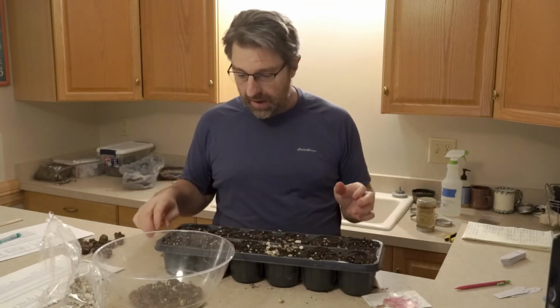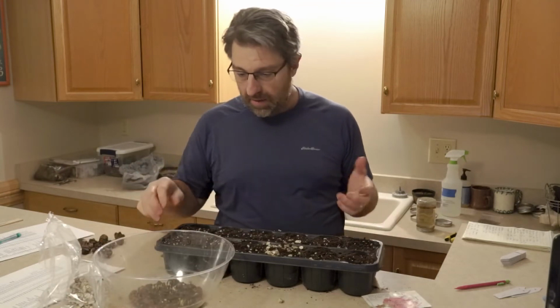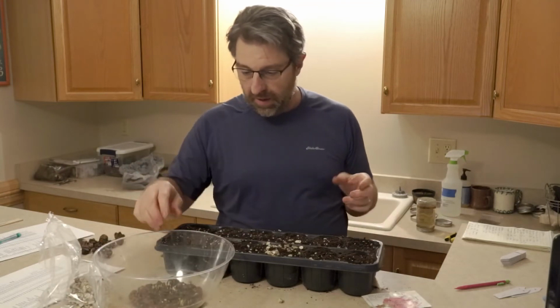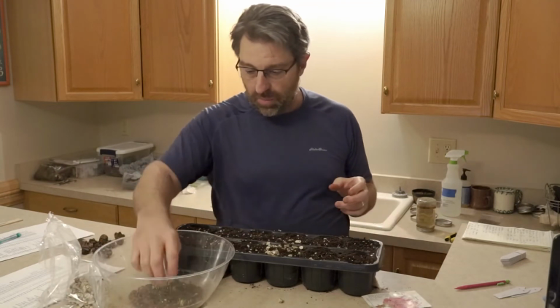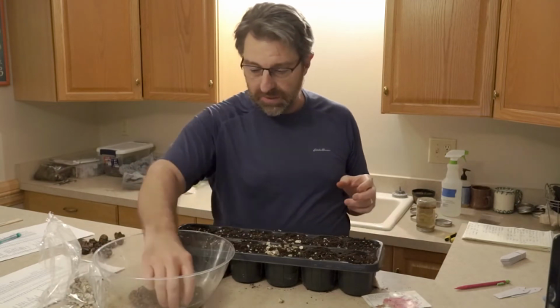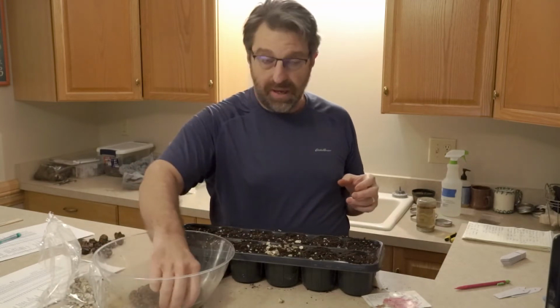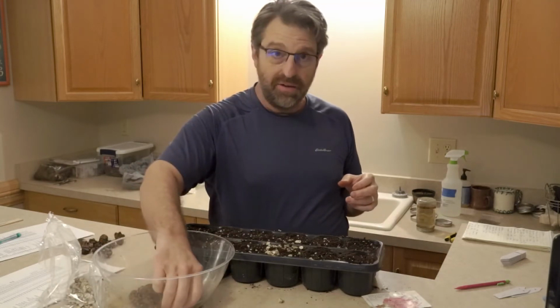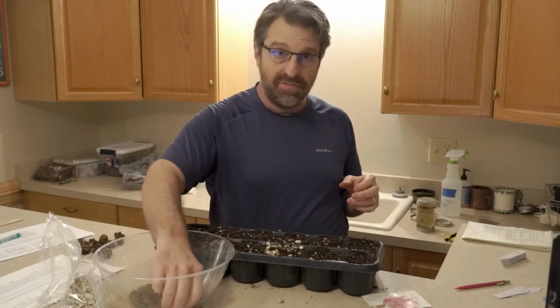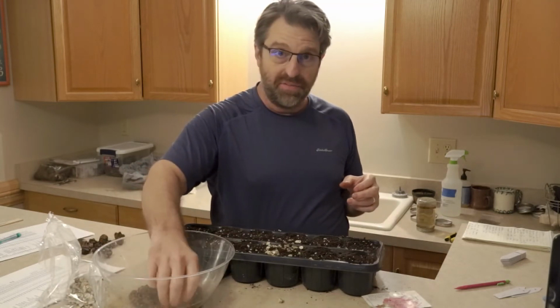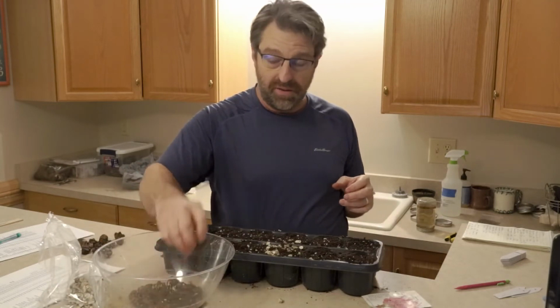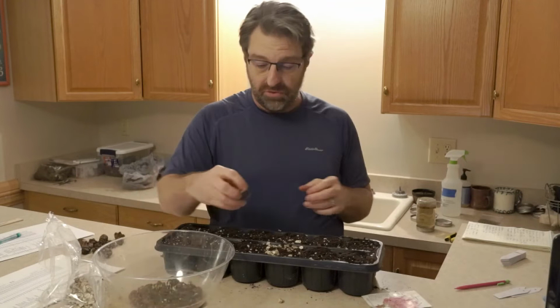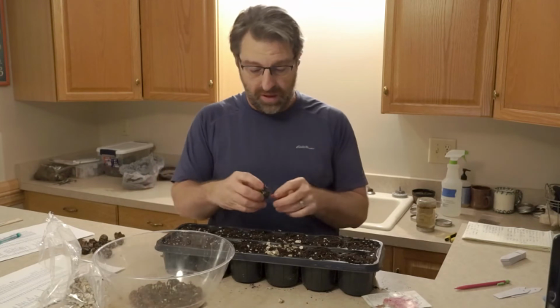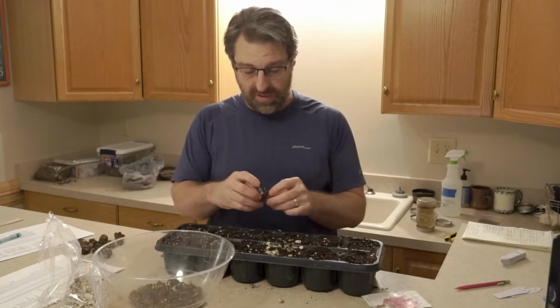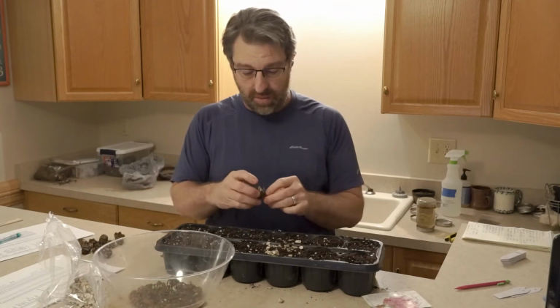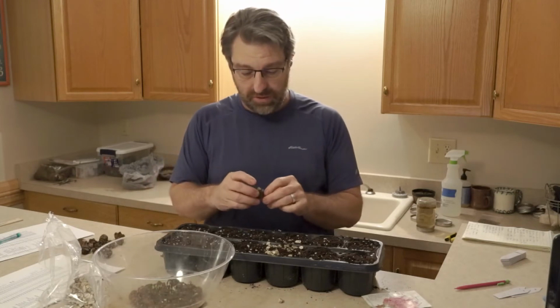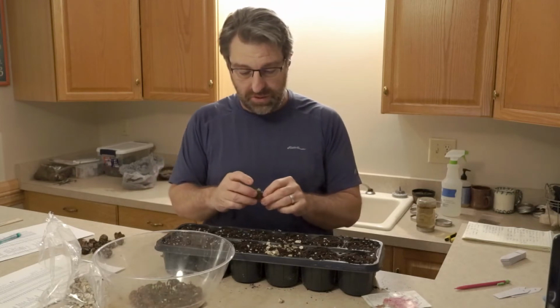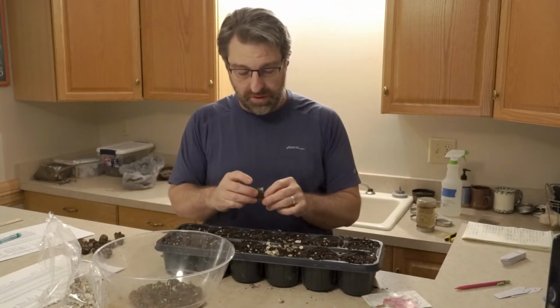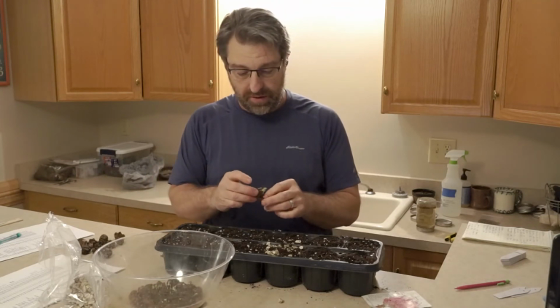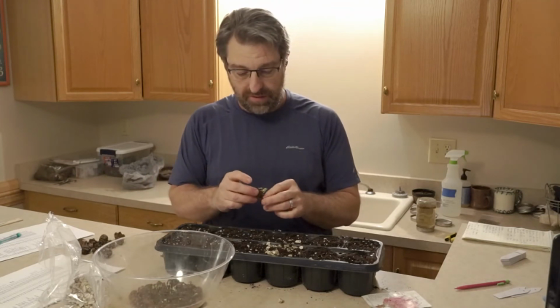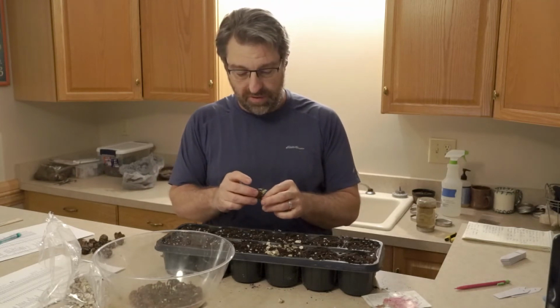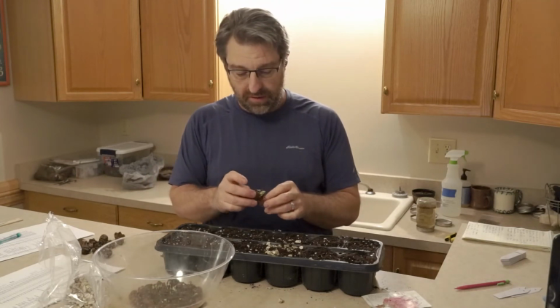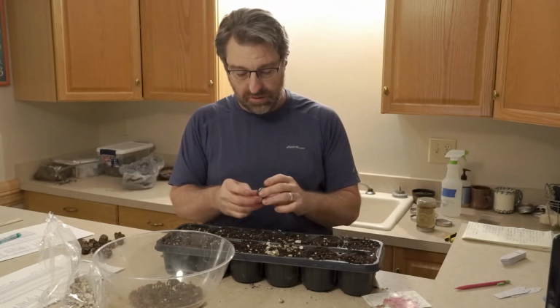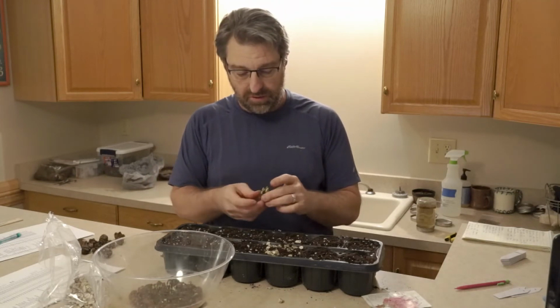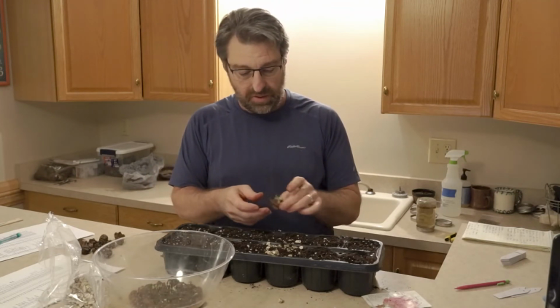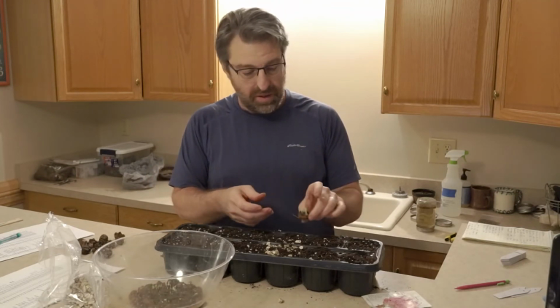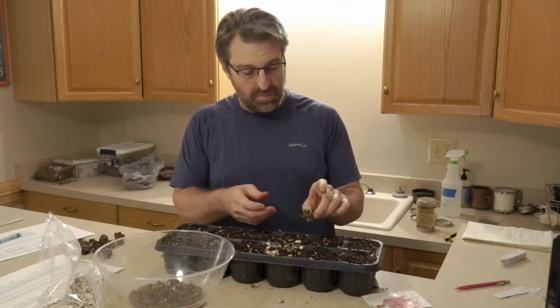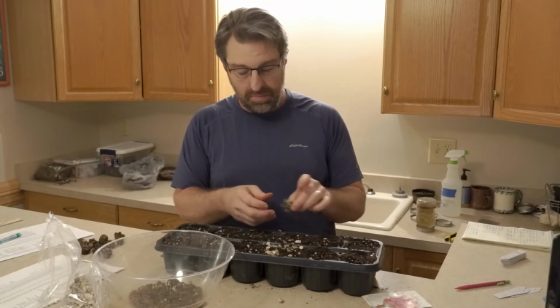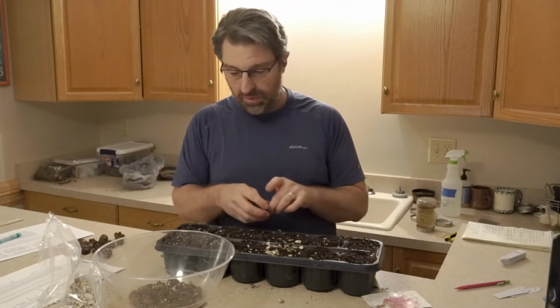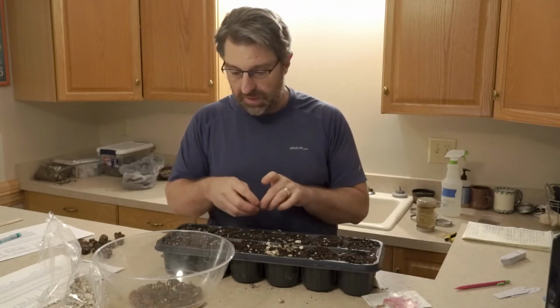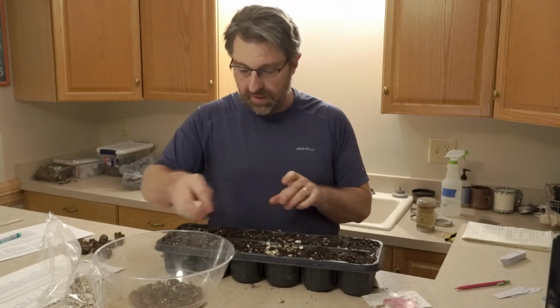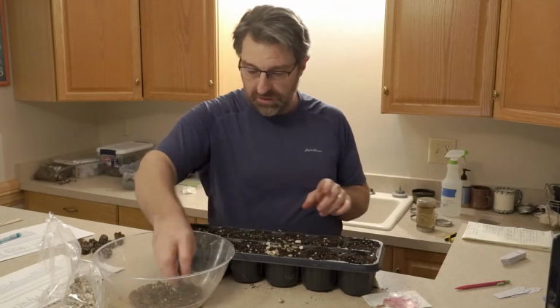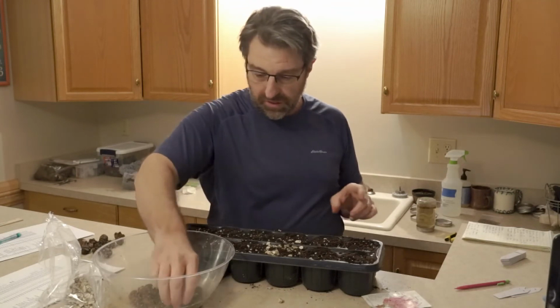My hope is that these may flower this year, and if not, they'll certainly be blooming next year.